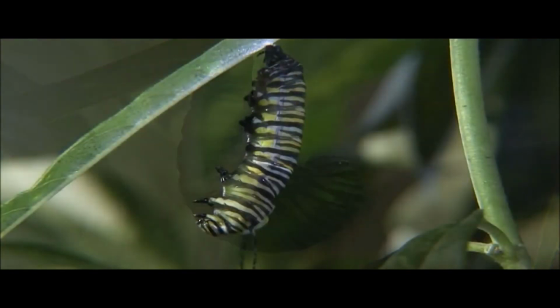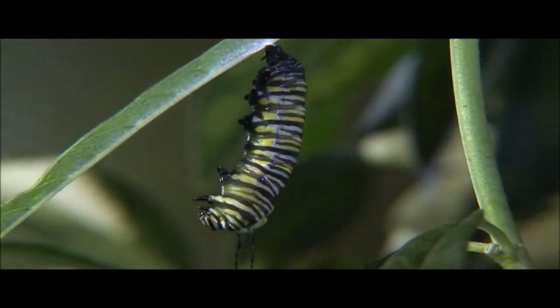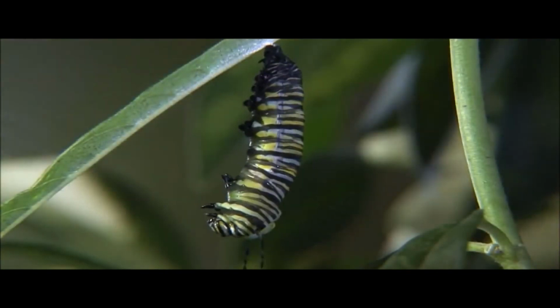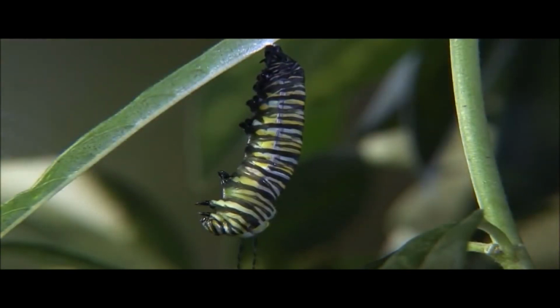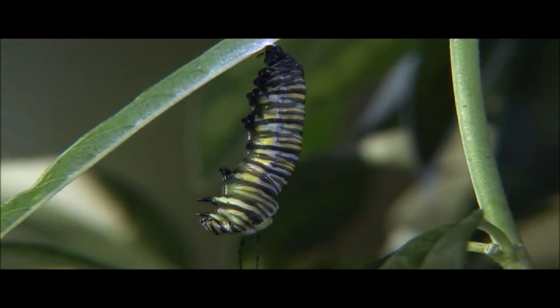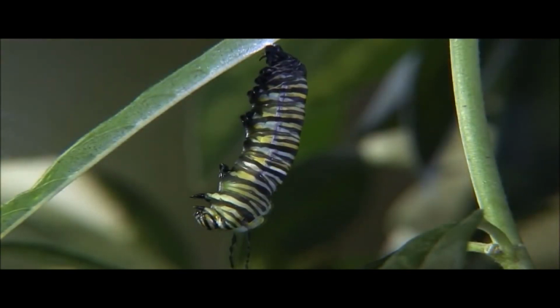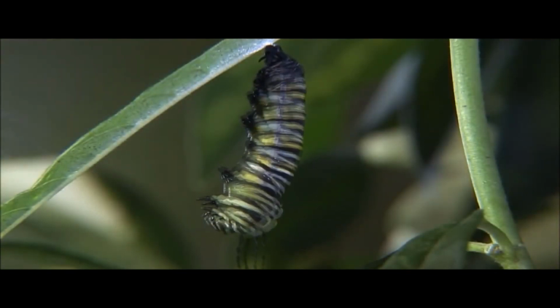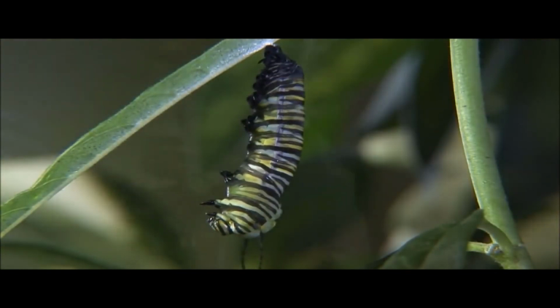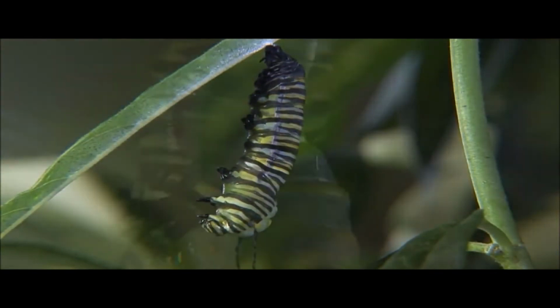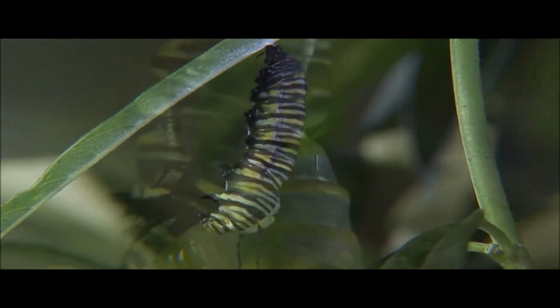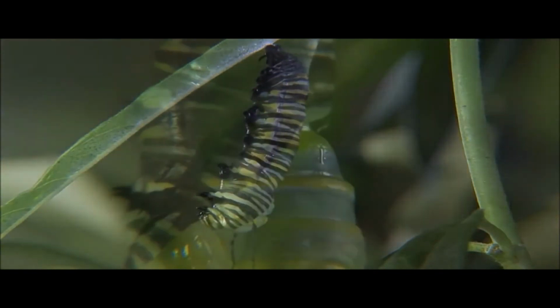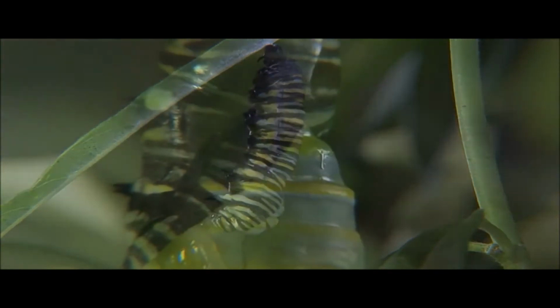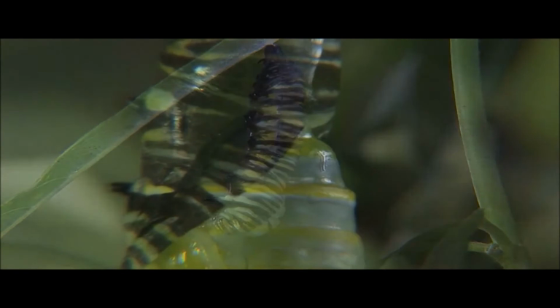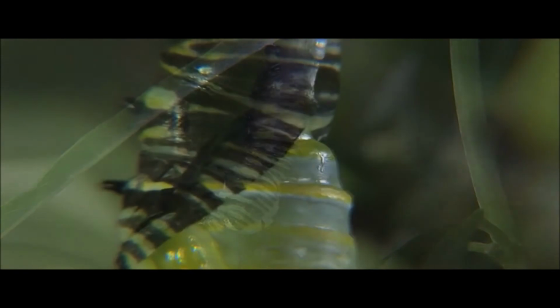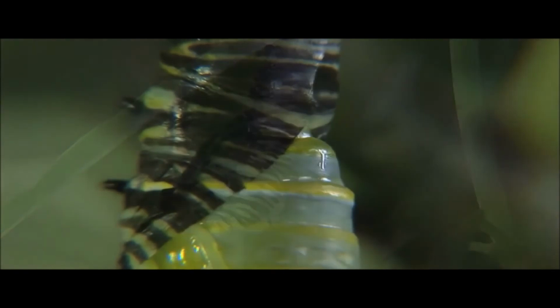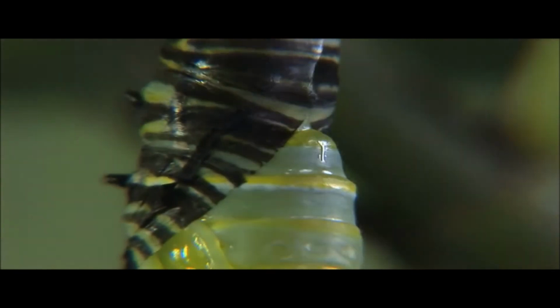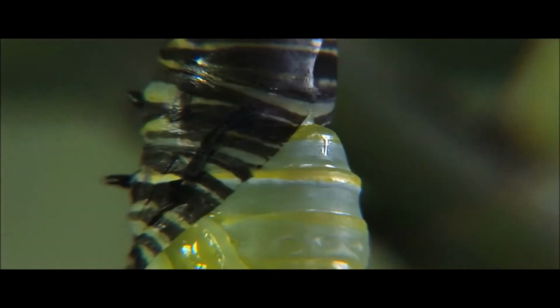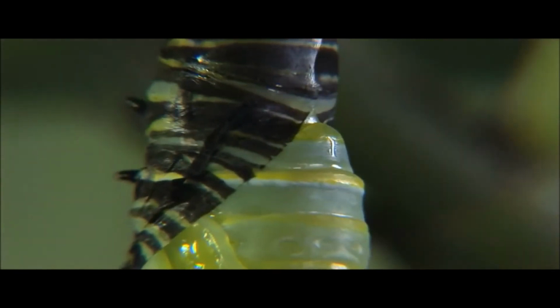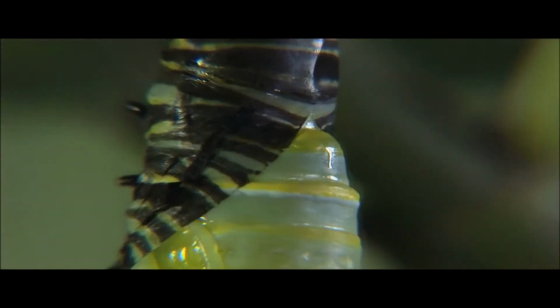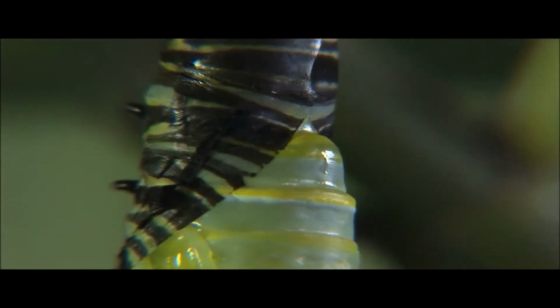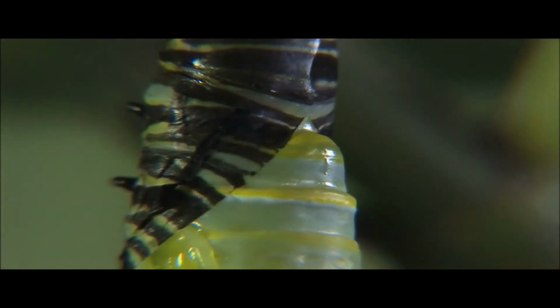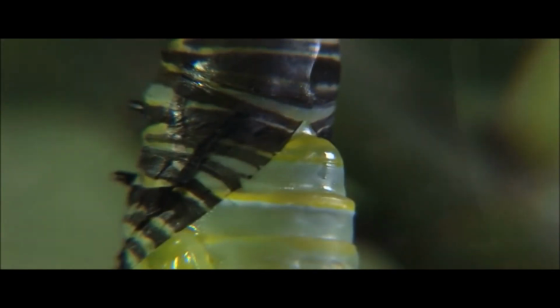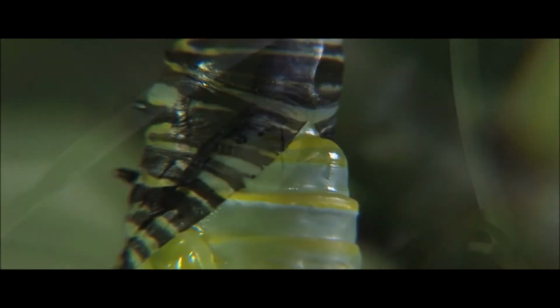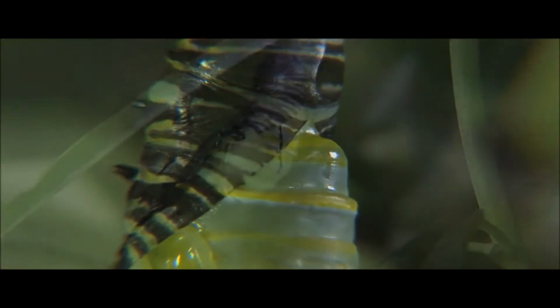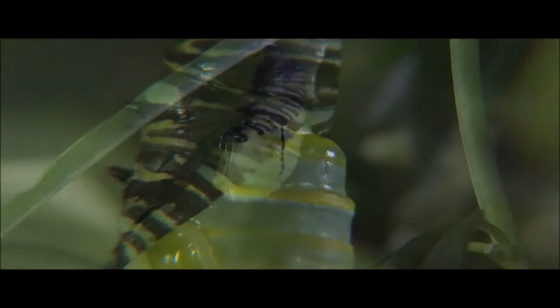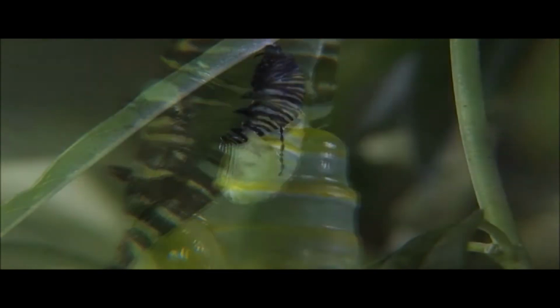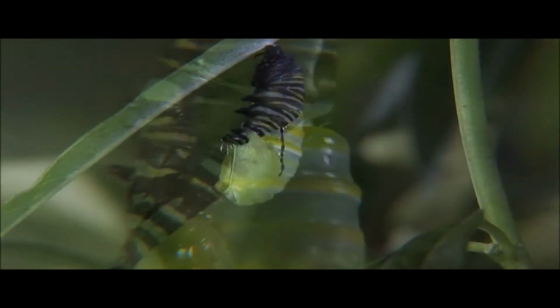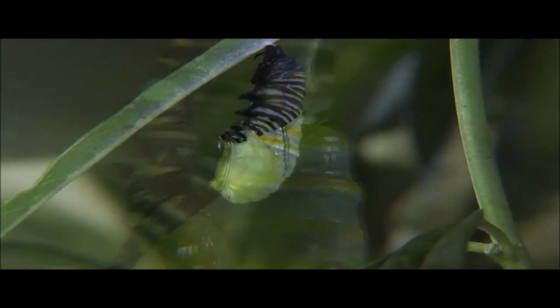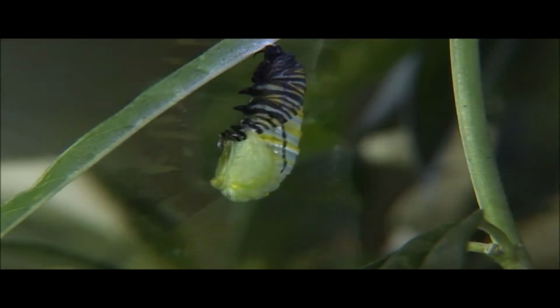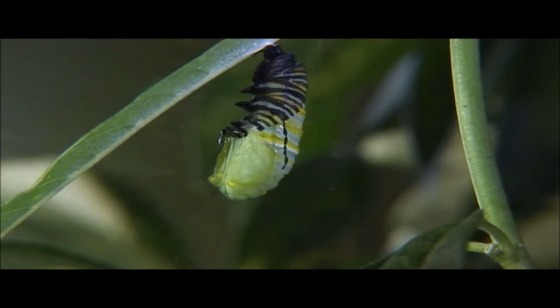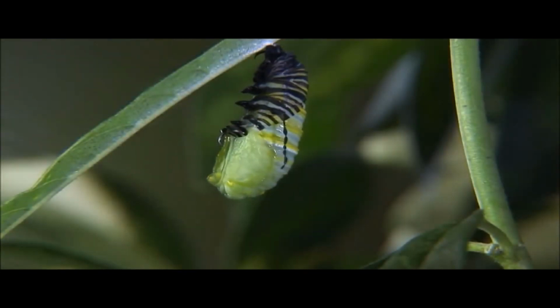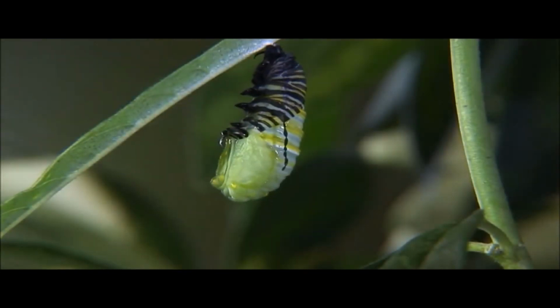During incomplete metamorphosis, insects go through three stages: egg, nymph, and adult.